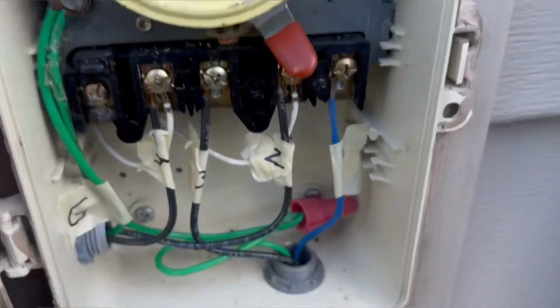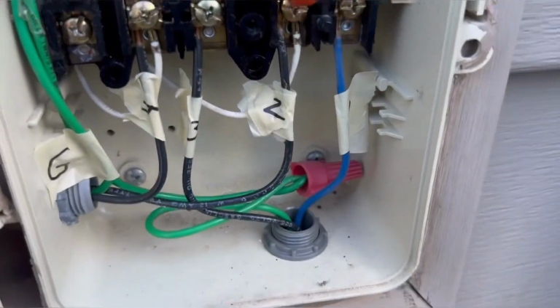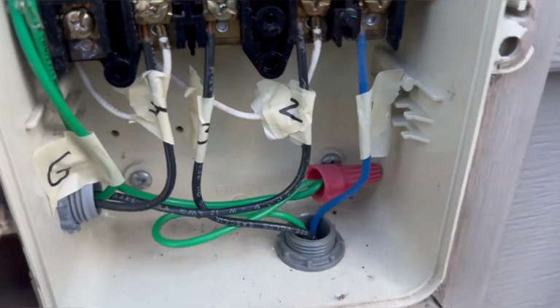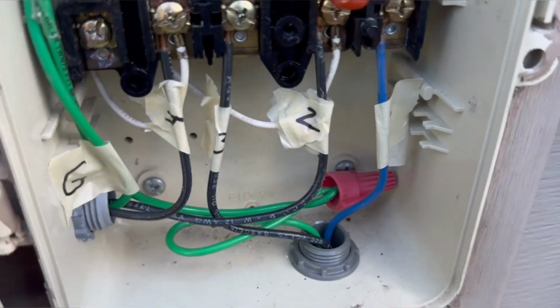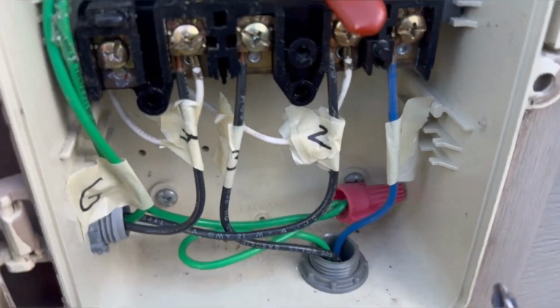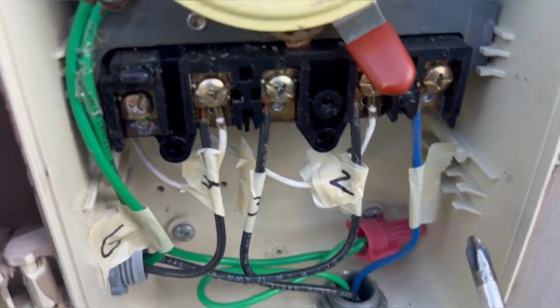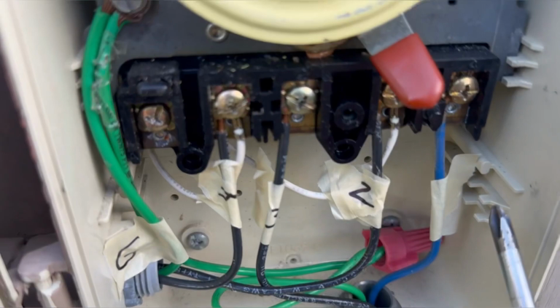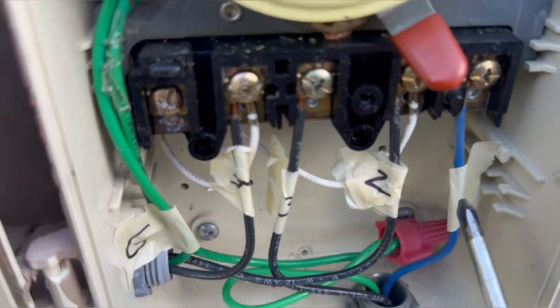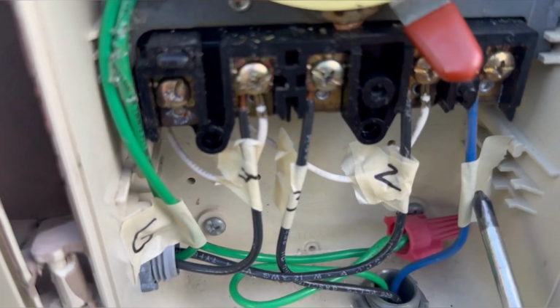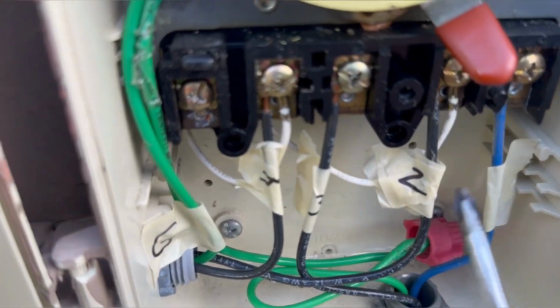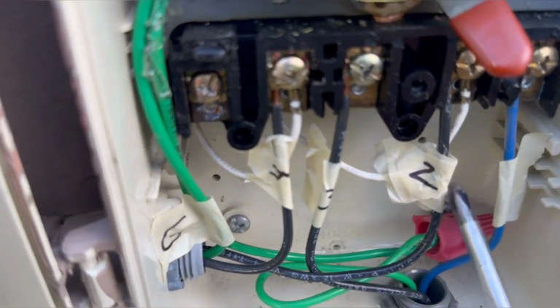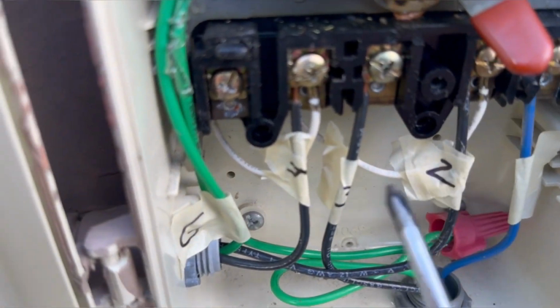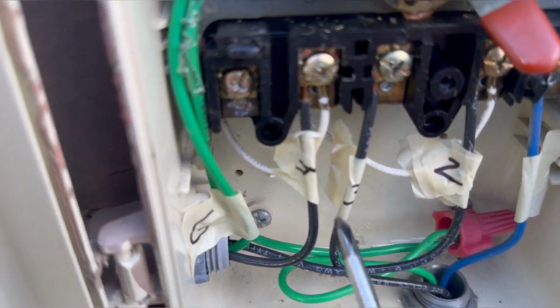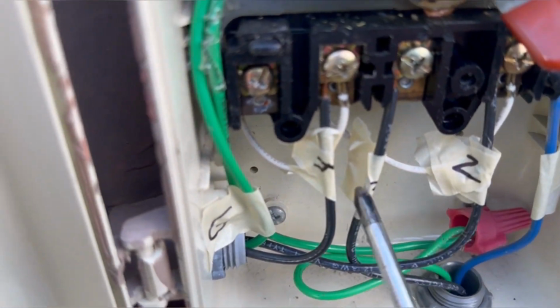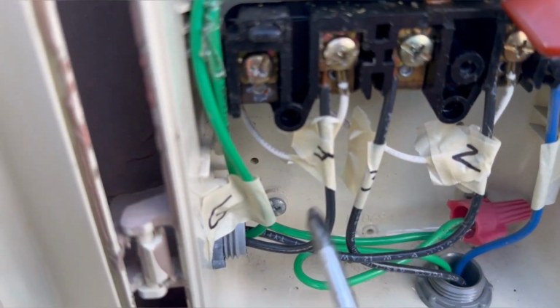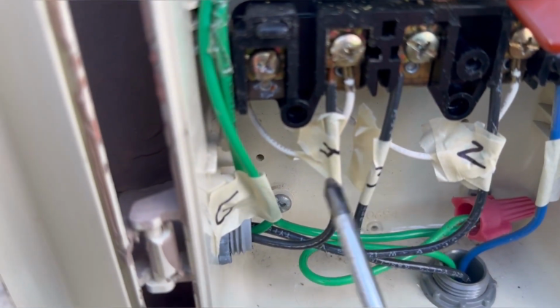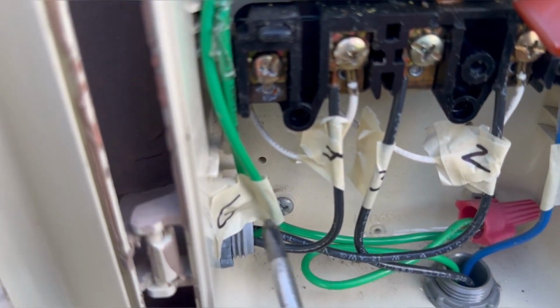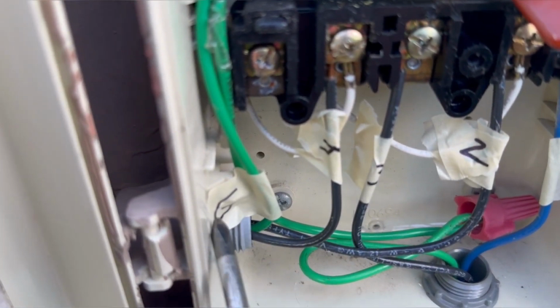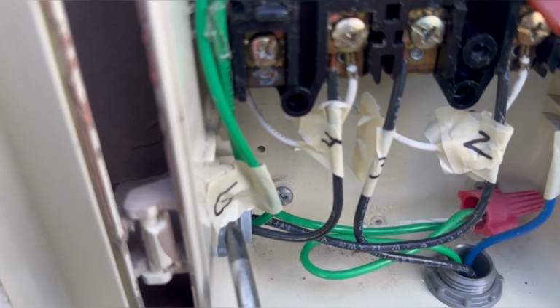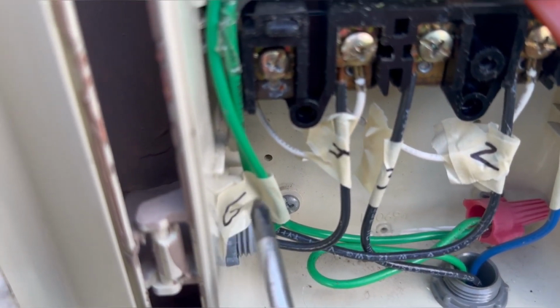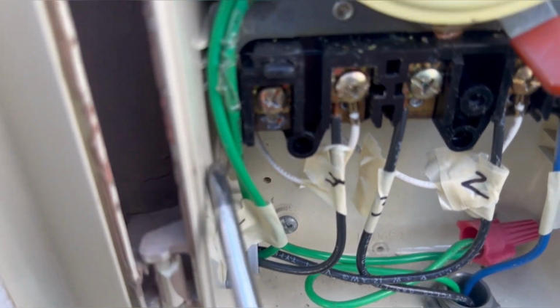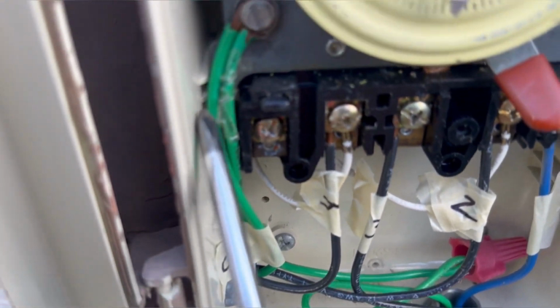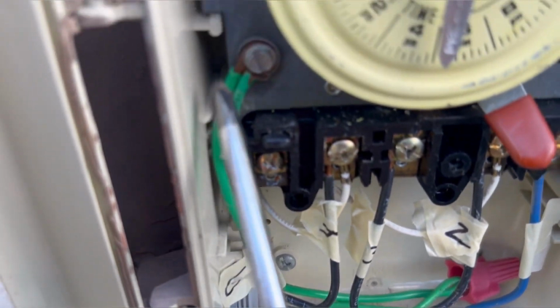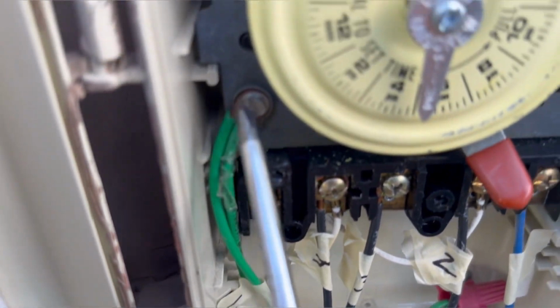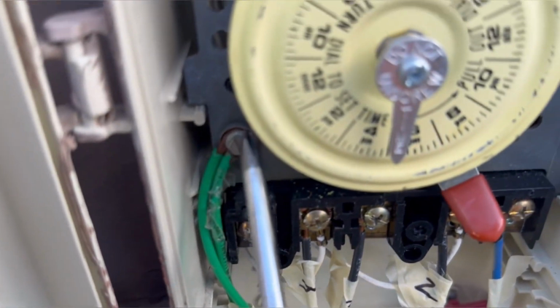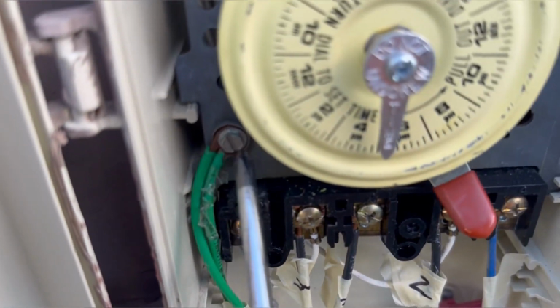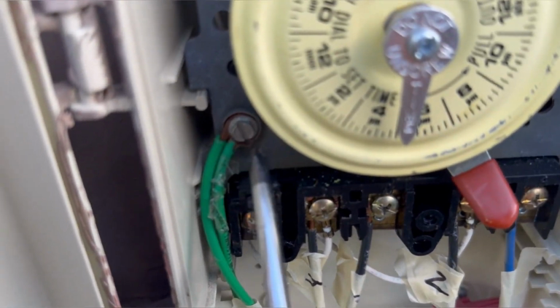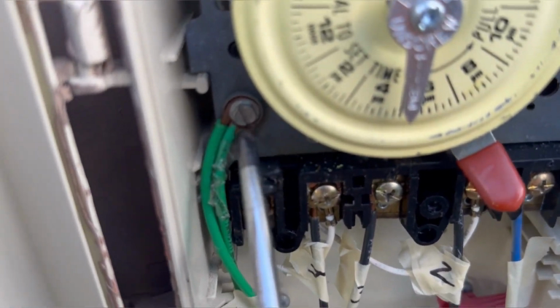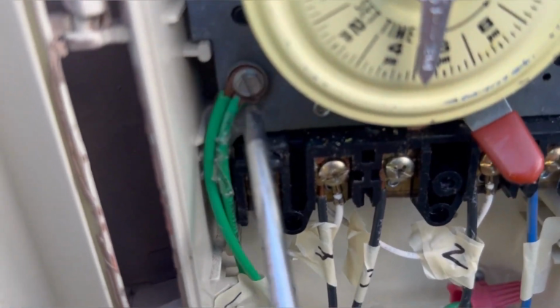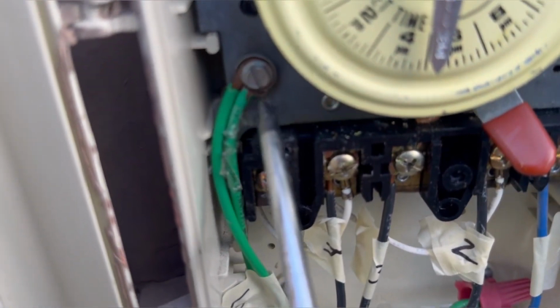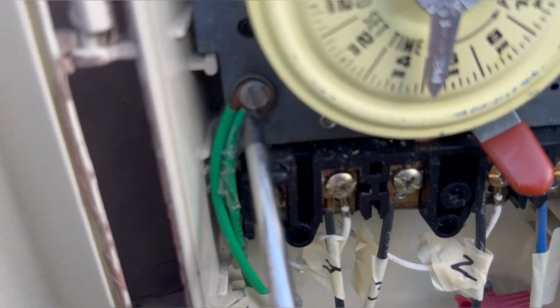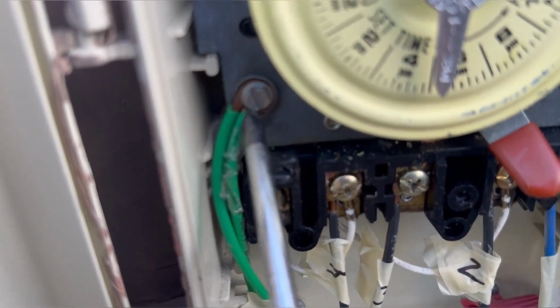We have them numbered one, two, three, four, and G for the ground, which comes up to this screw.